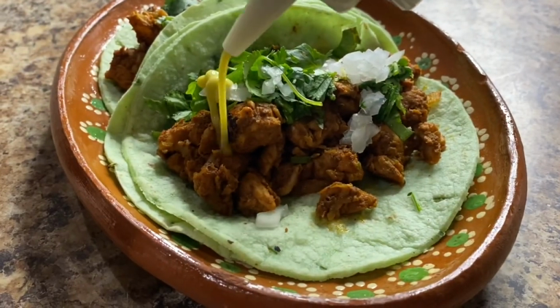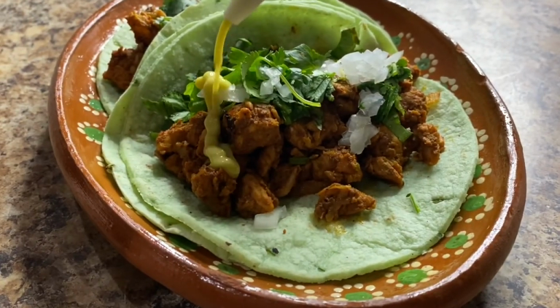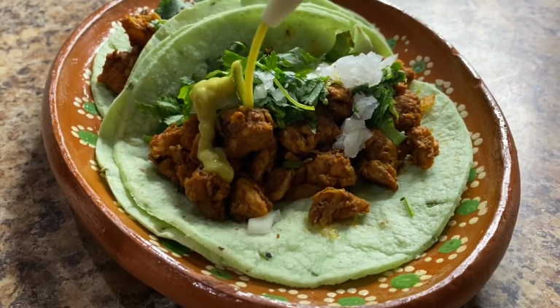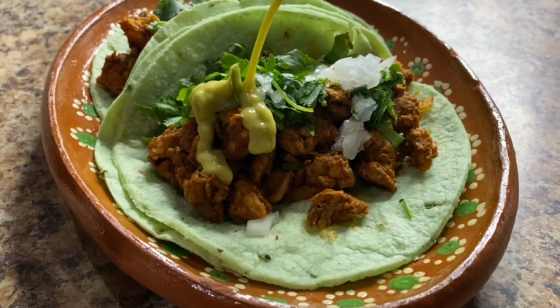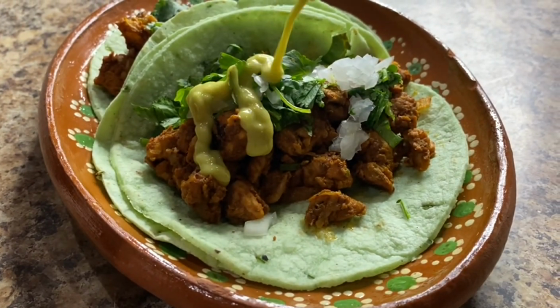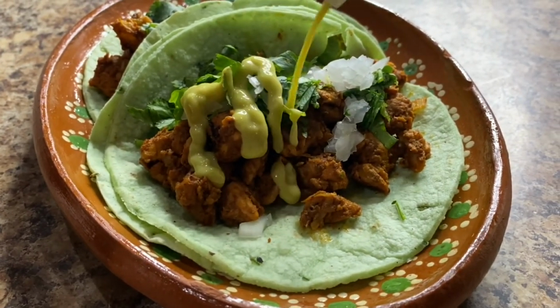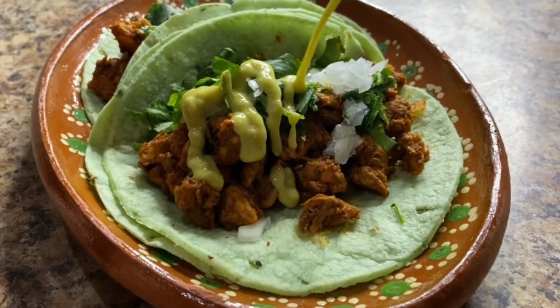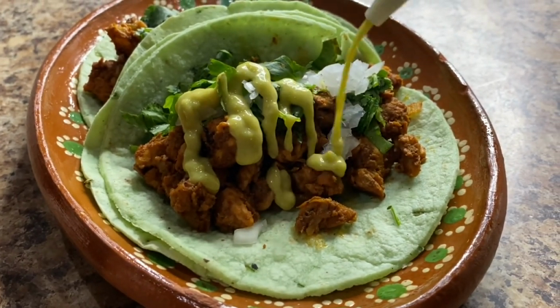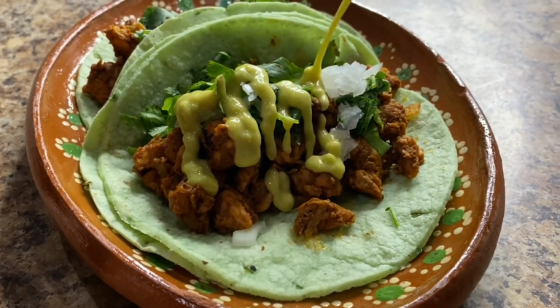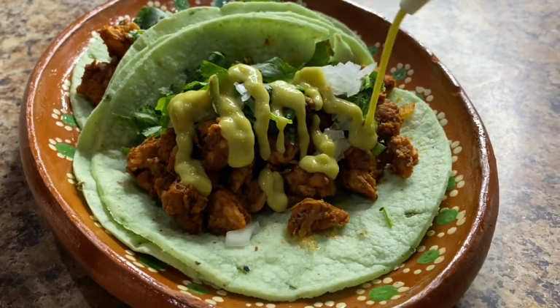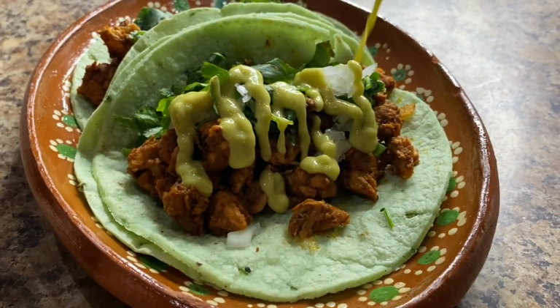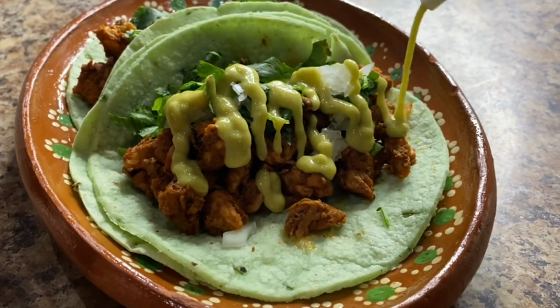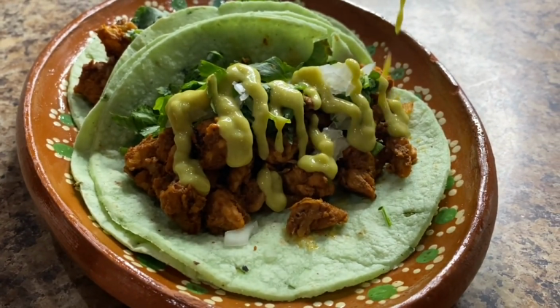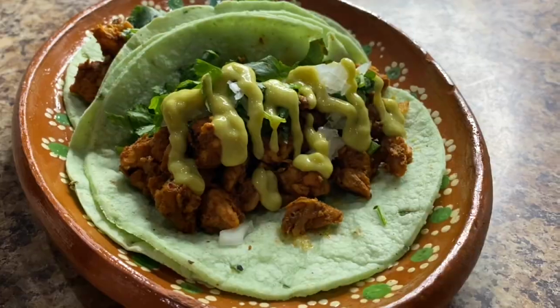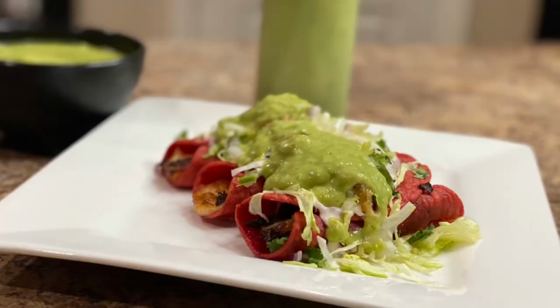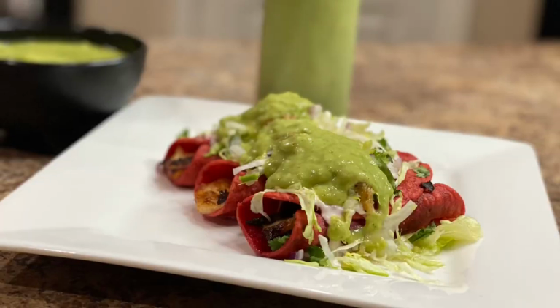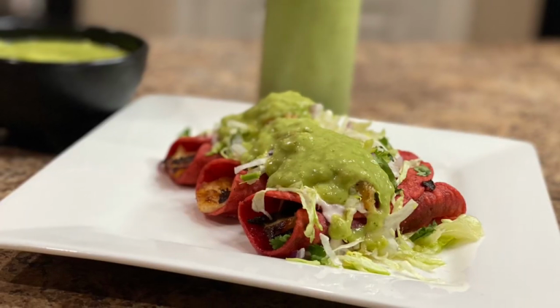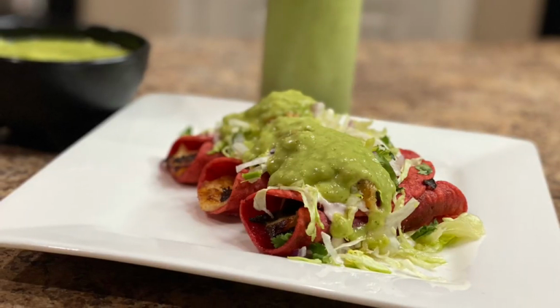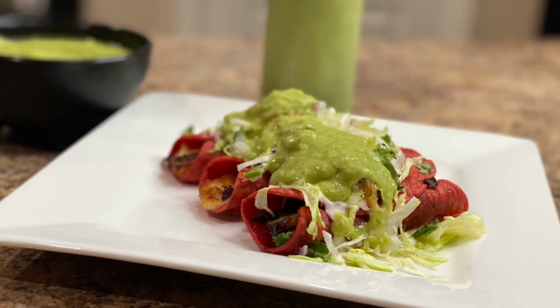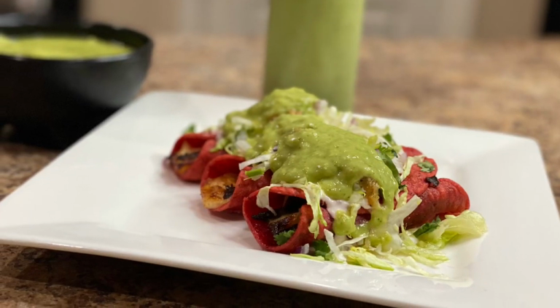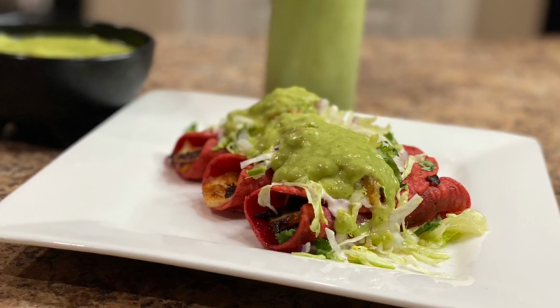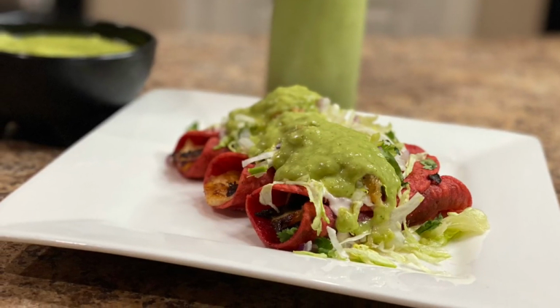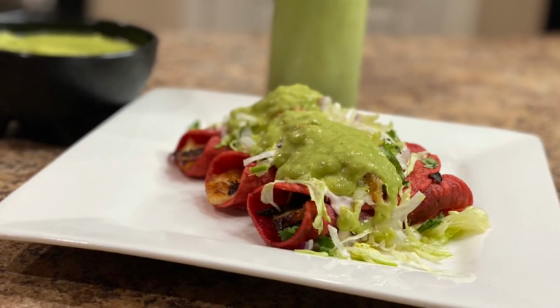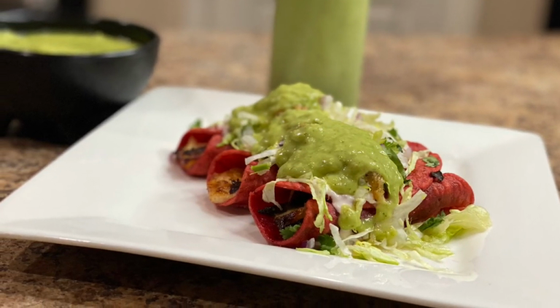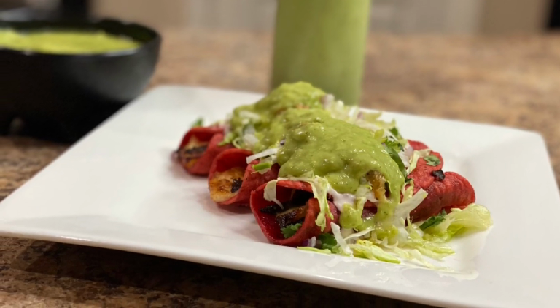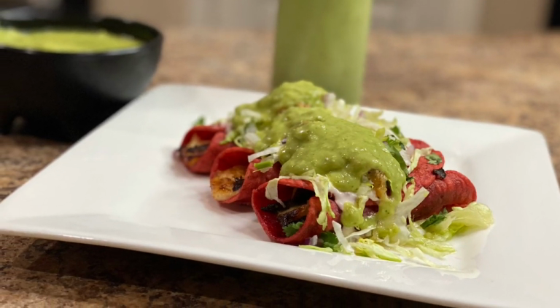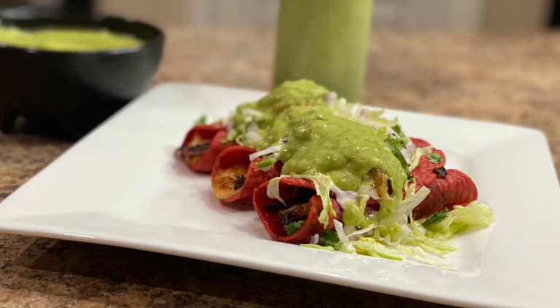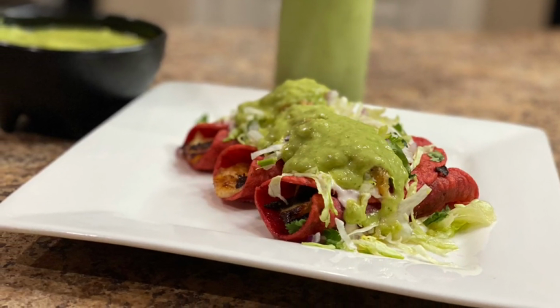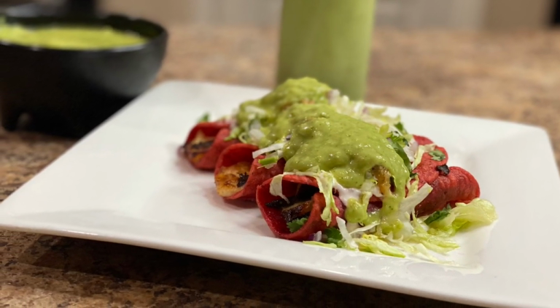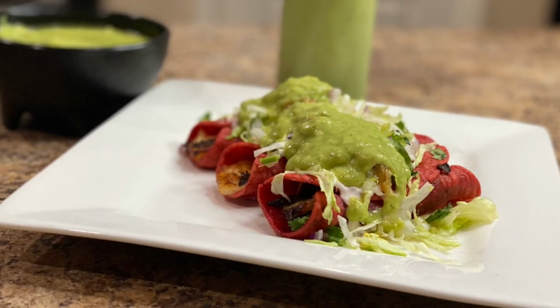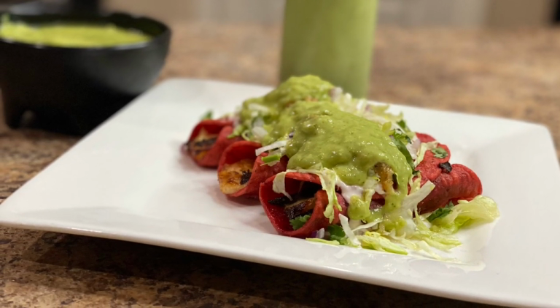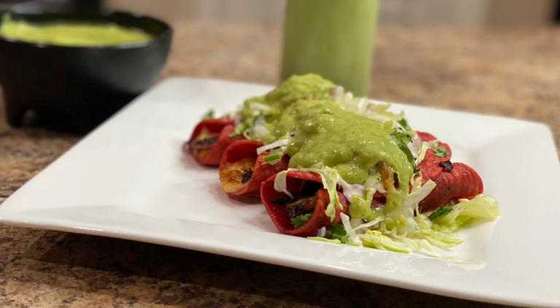Drizzle some of the salsa onto your taco or your favorite dishes and enjoy. Thank you so much for watching and I'll see you in the next video with a different recipe.